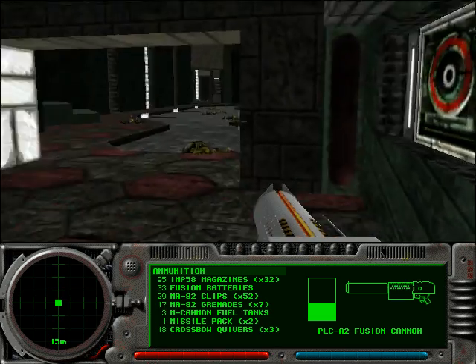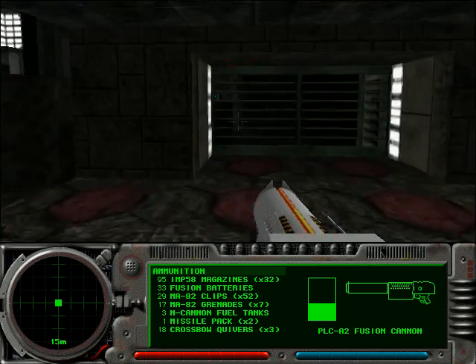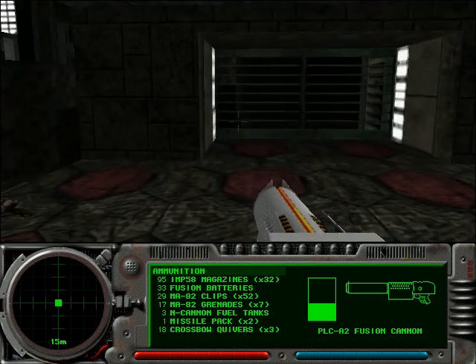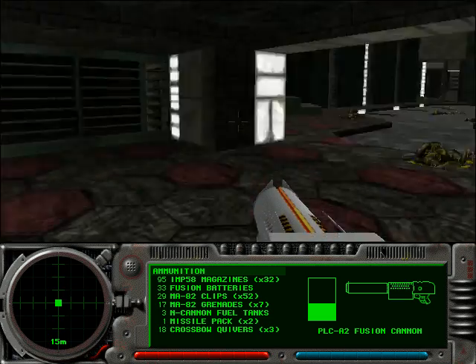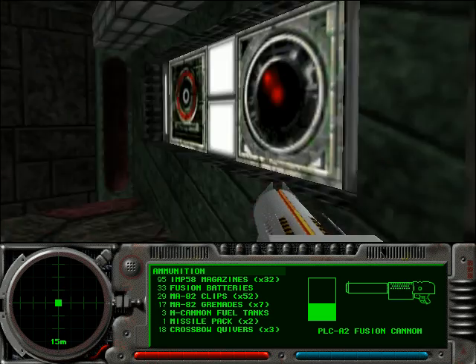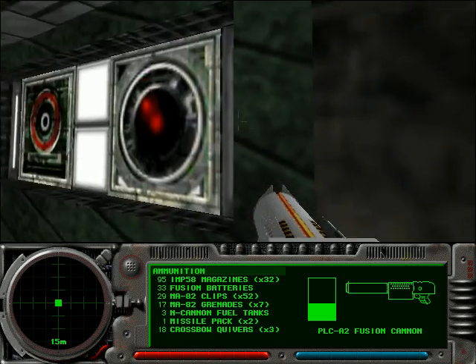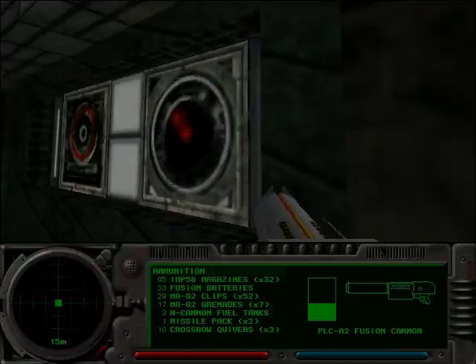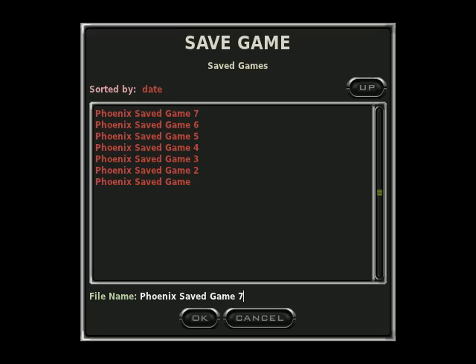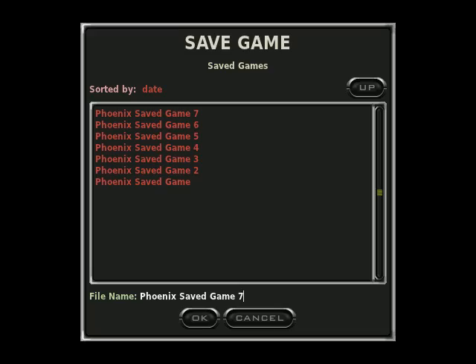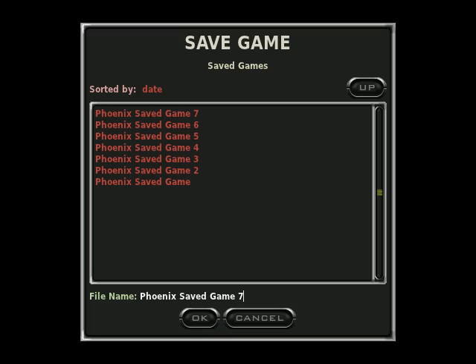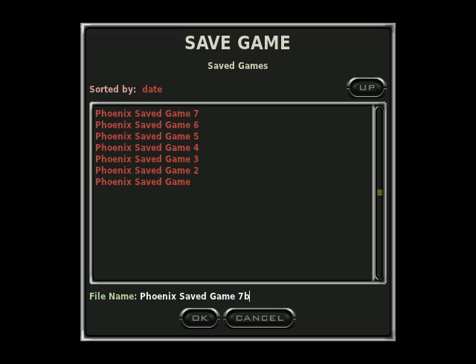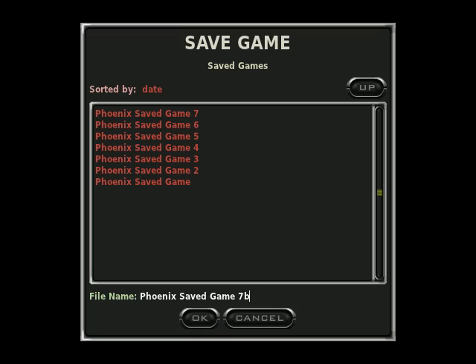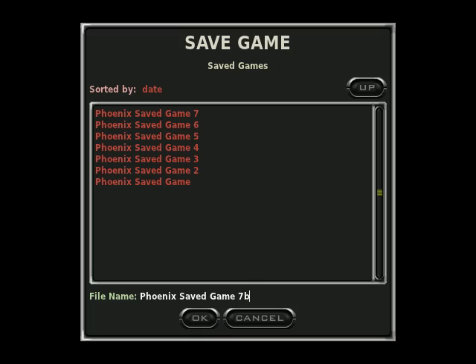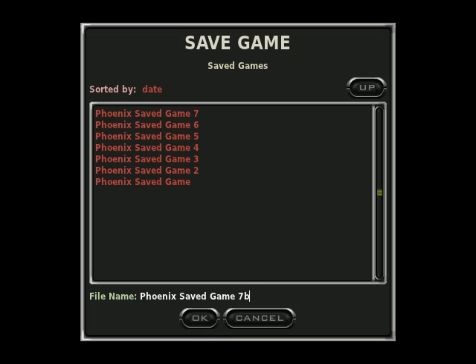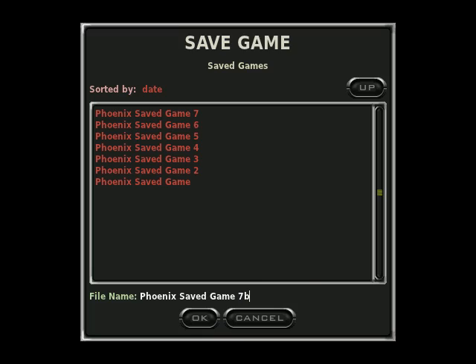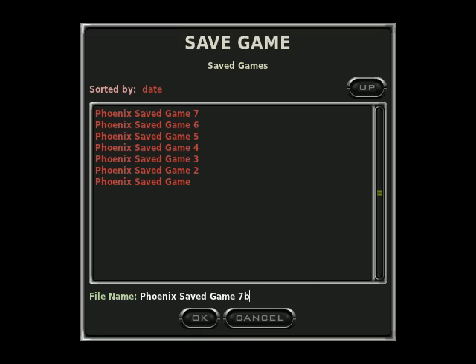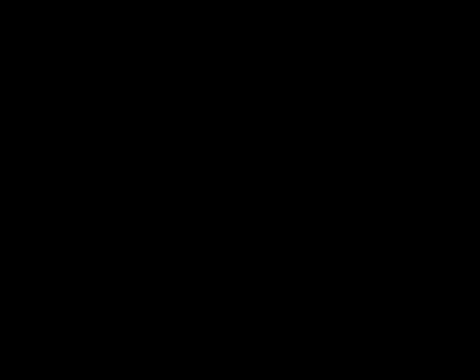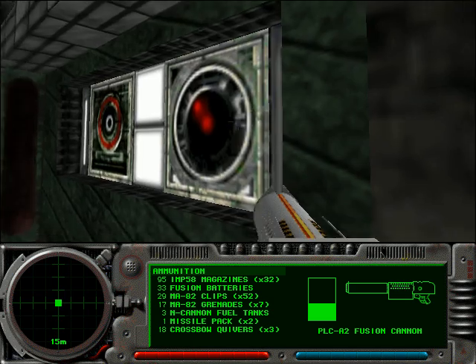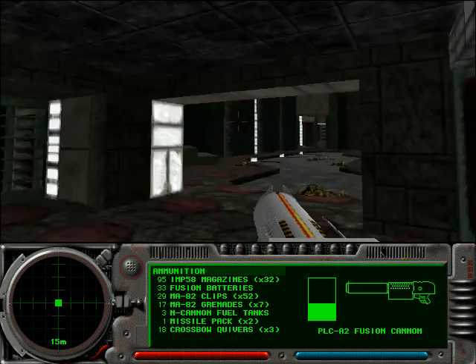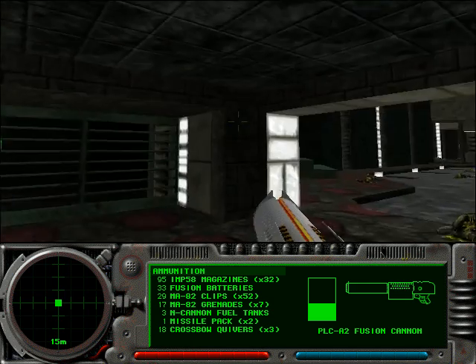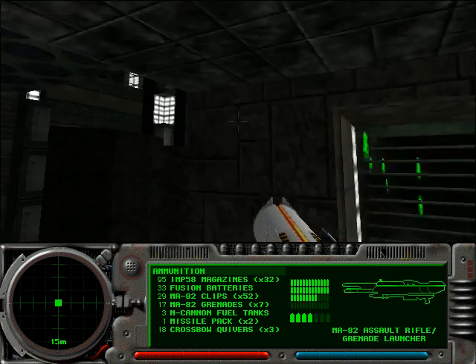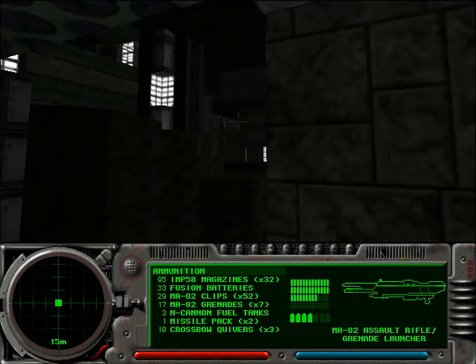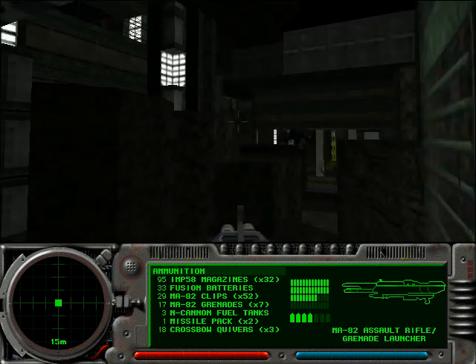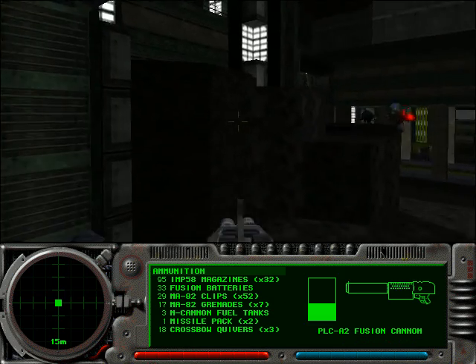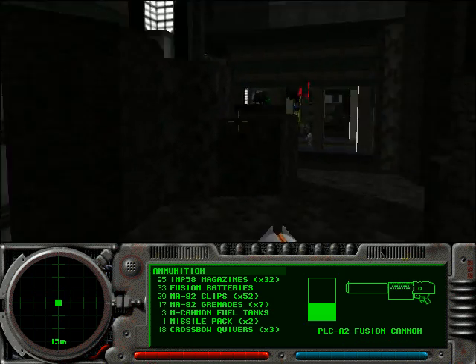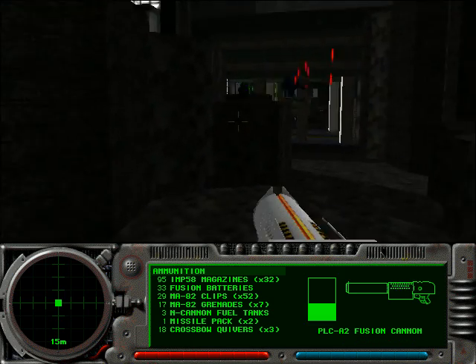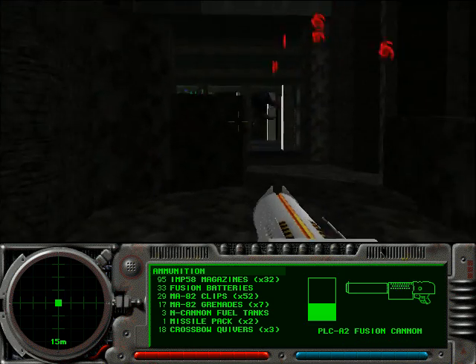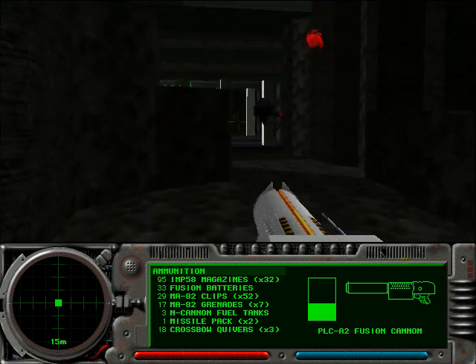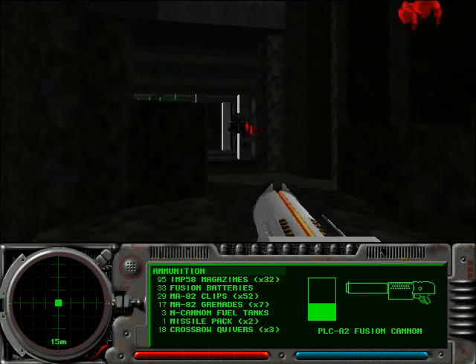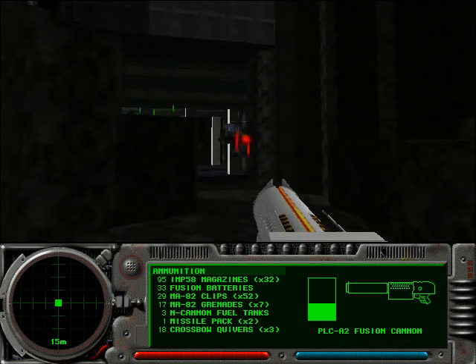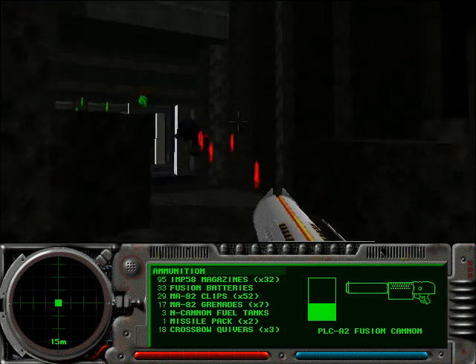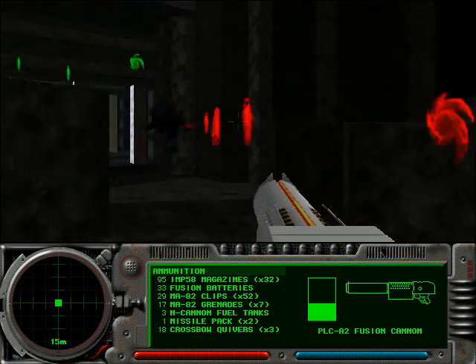There is a sequence break I'm going to actually show off after I'm done with the normal playthrough of this level. There is a secret exit to this level, and that's what we're going to go for here.